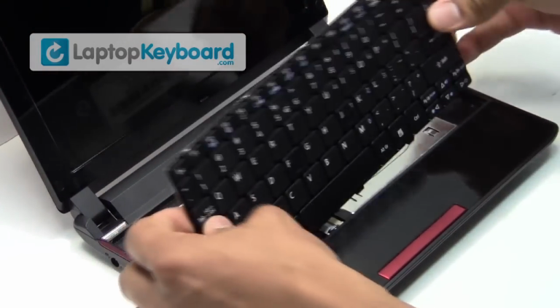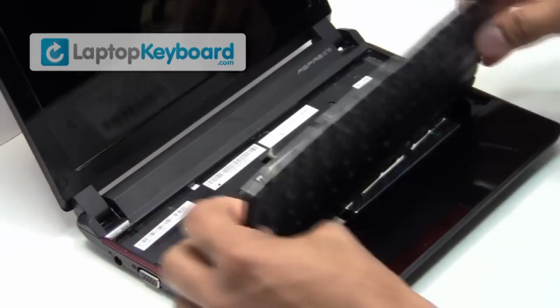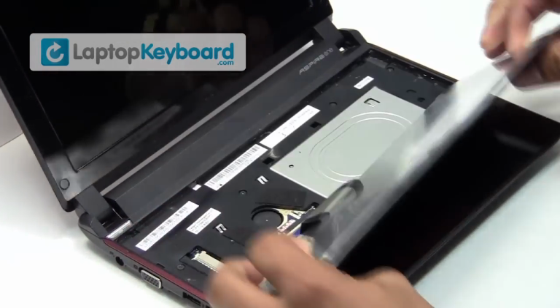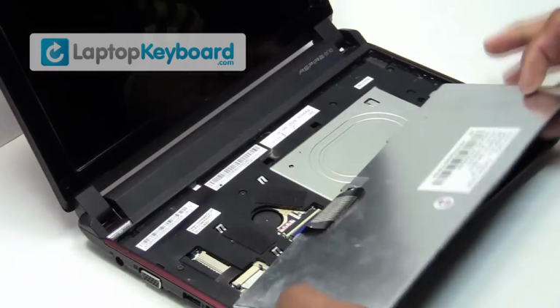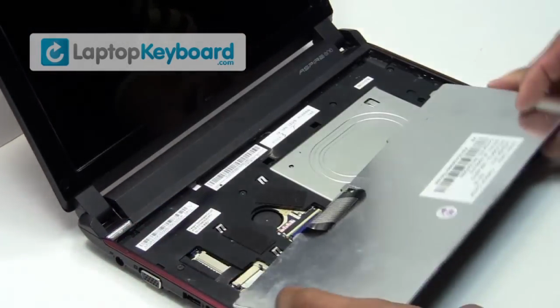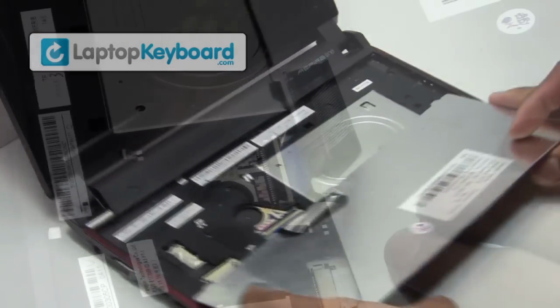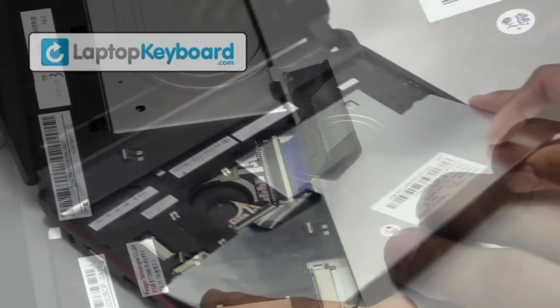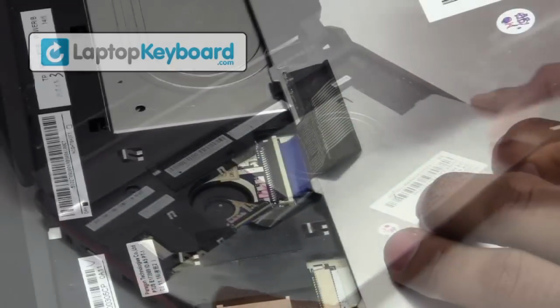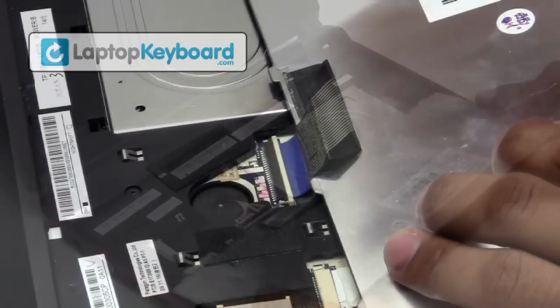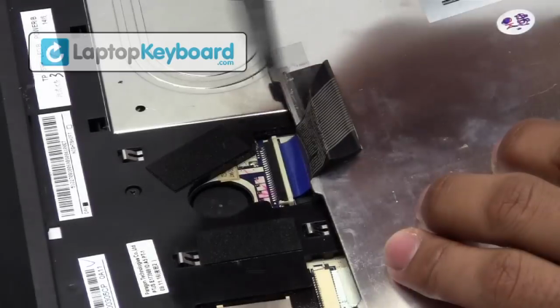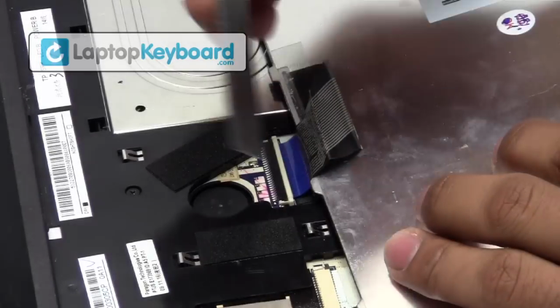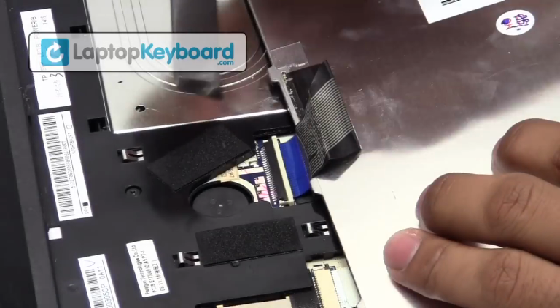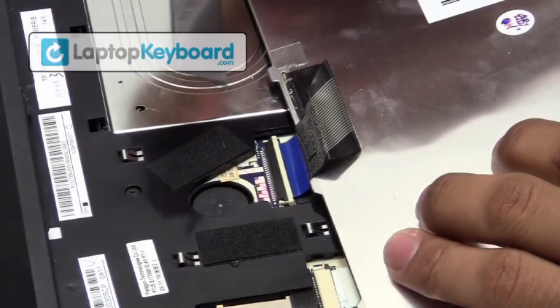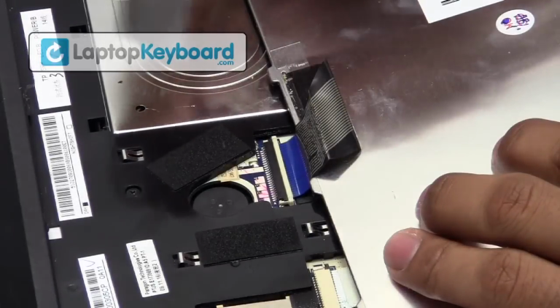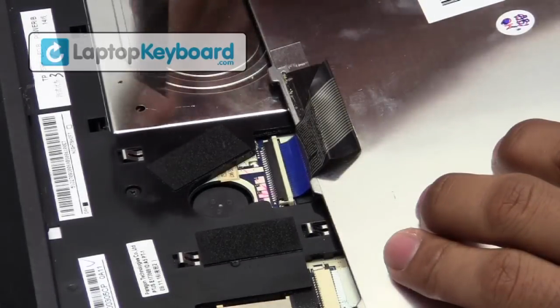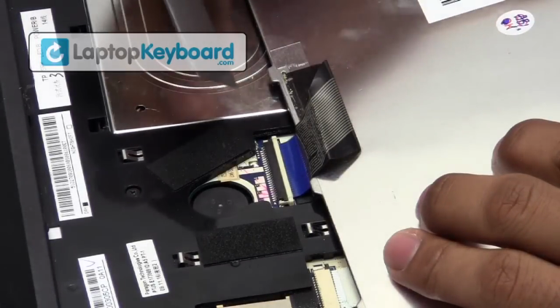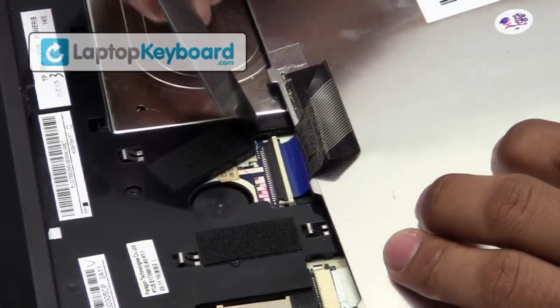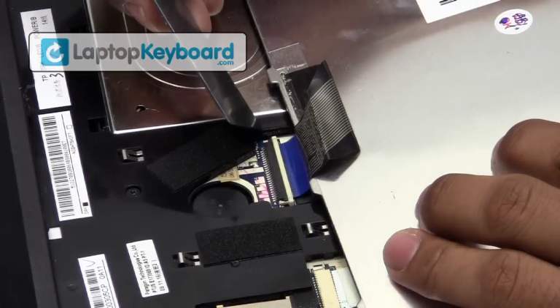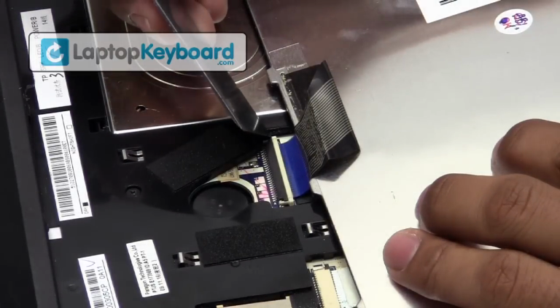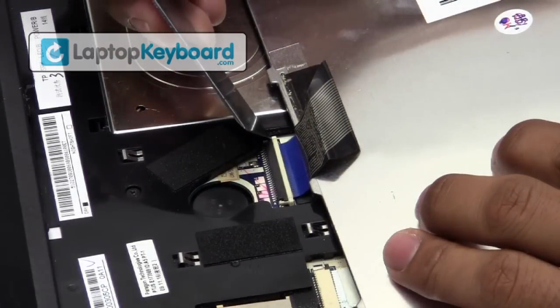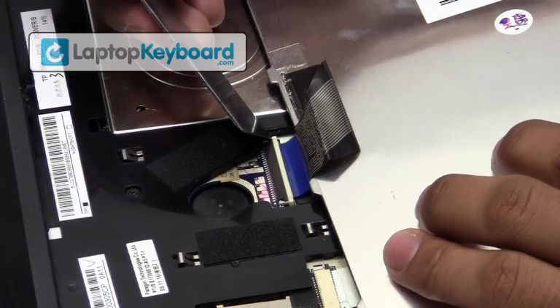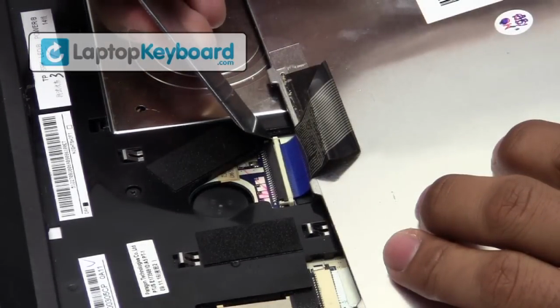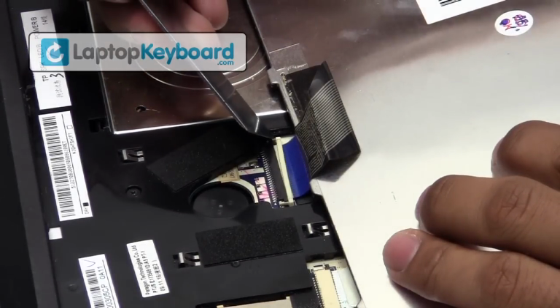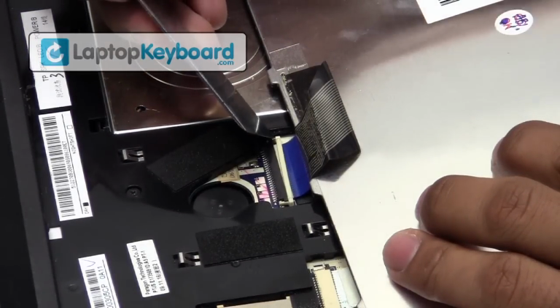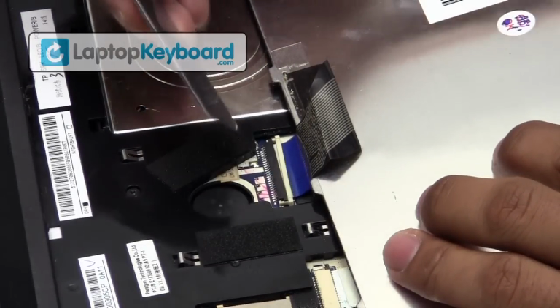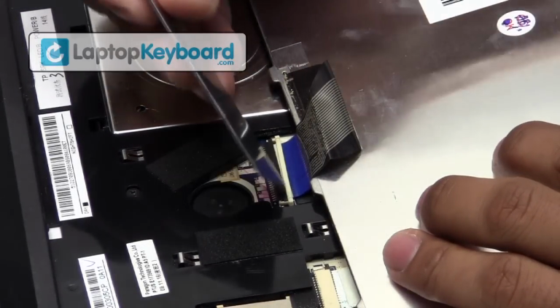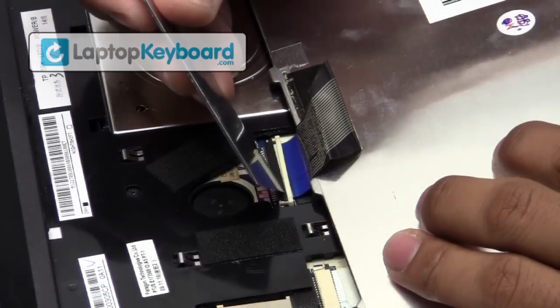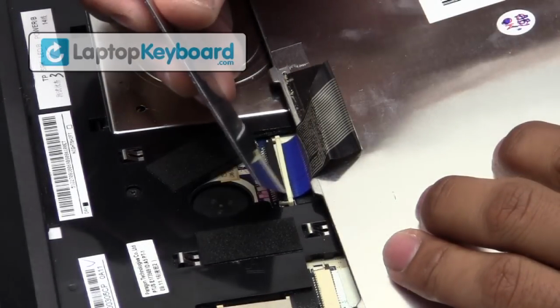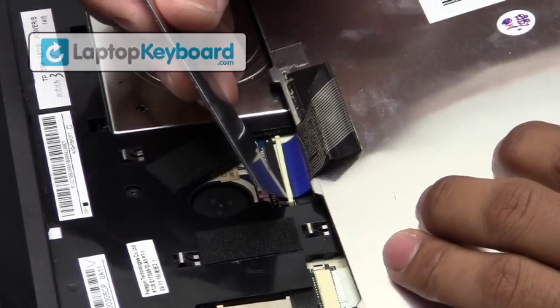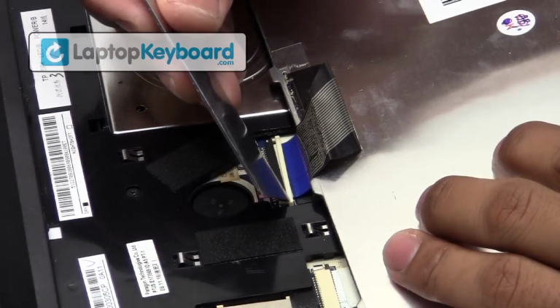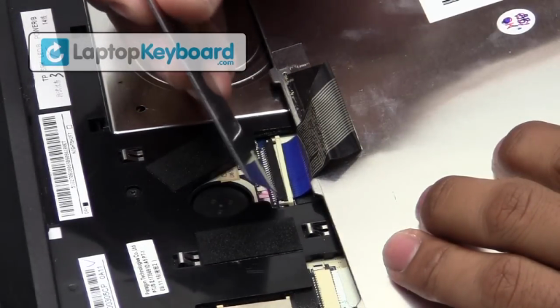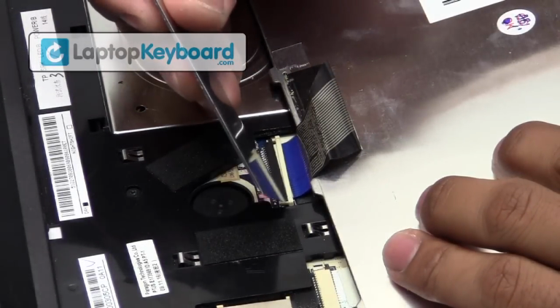We will now disconnect the keyboard cable from the motherboard. Slide the flap downwards to disconnect your keyboard.